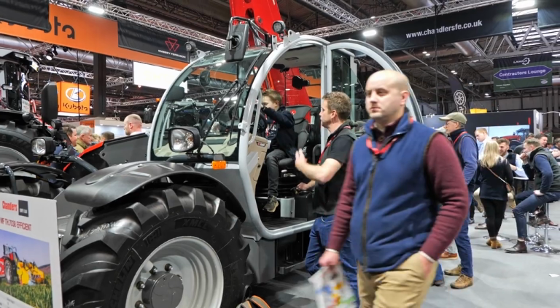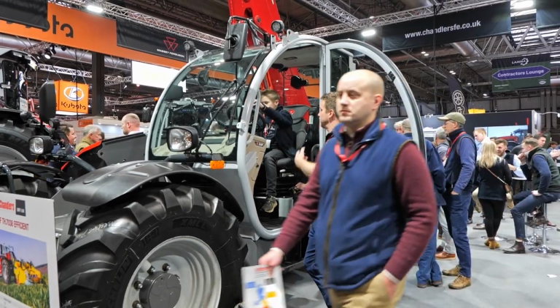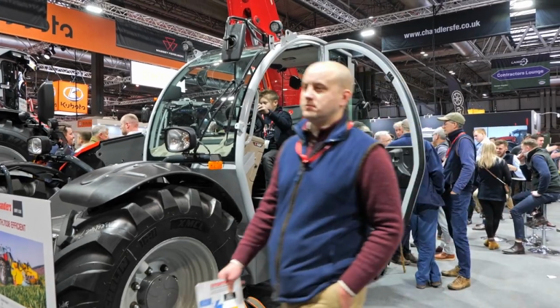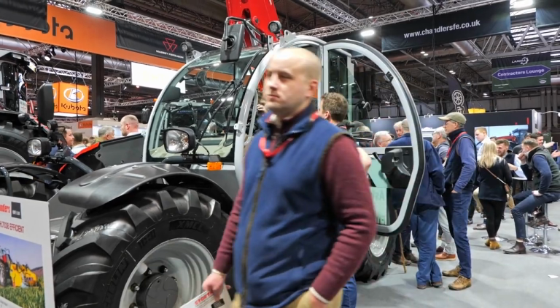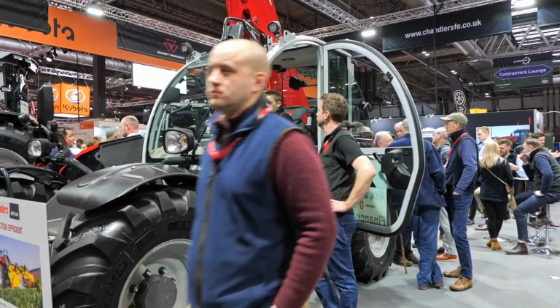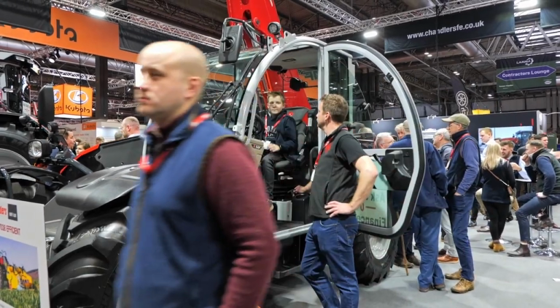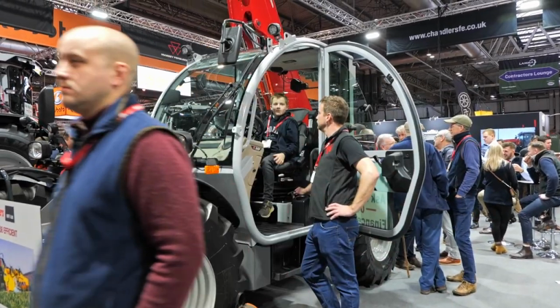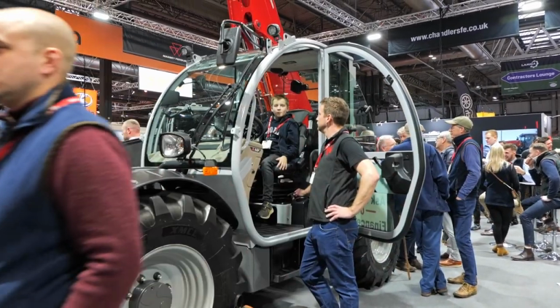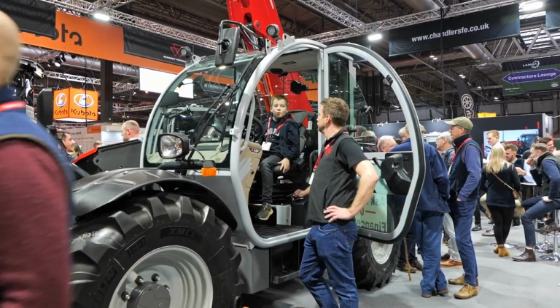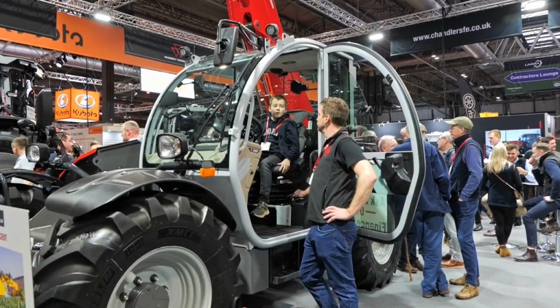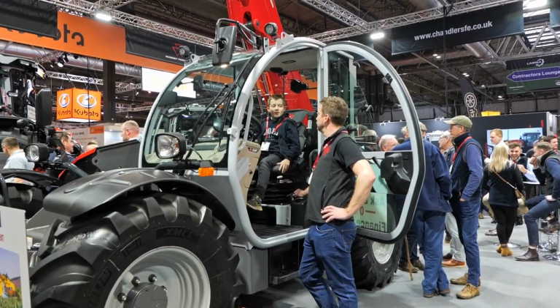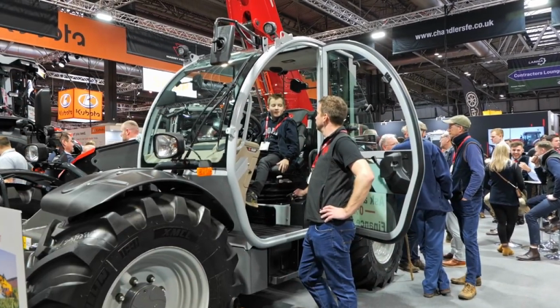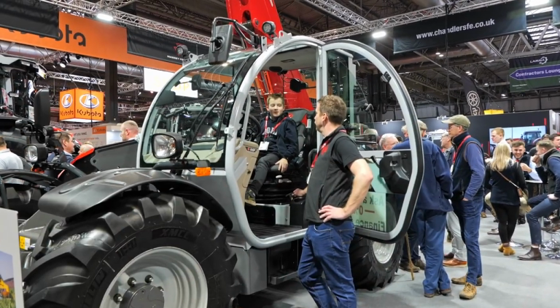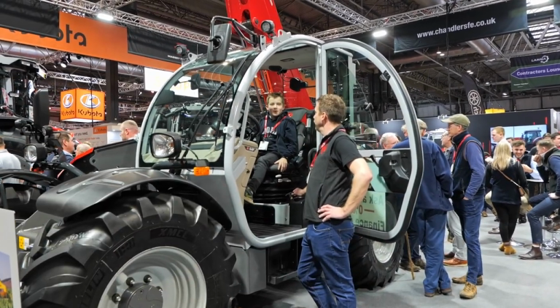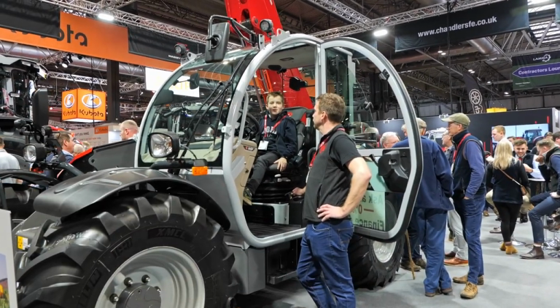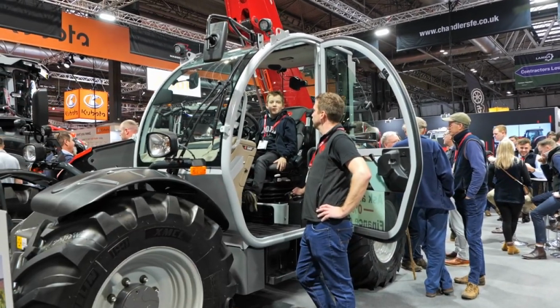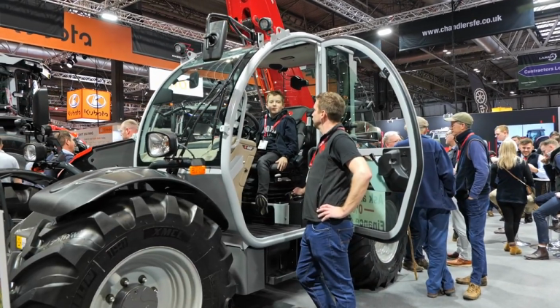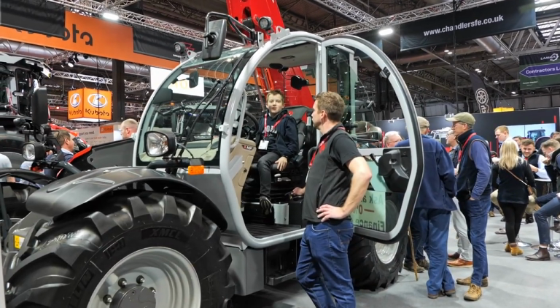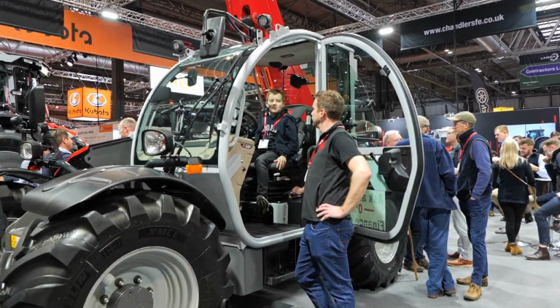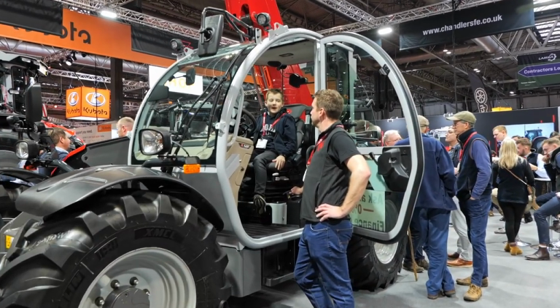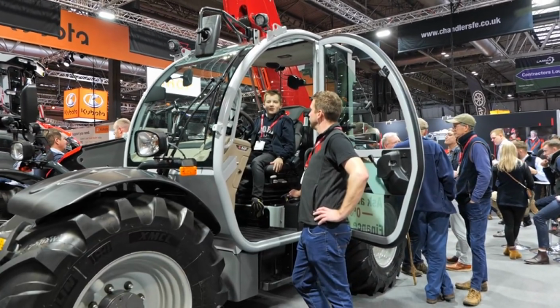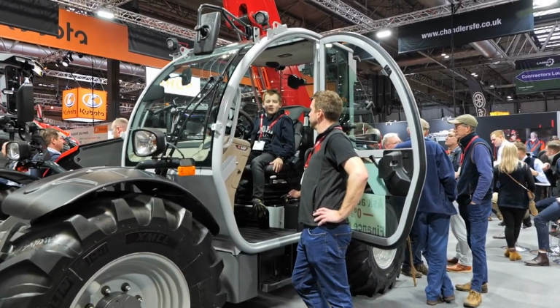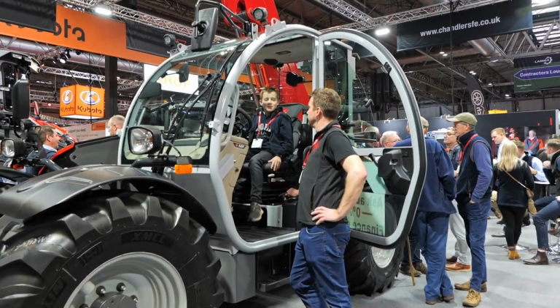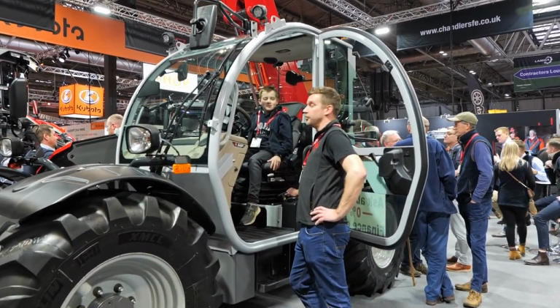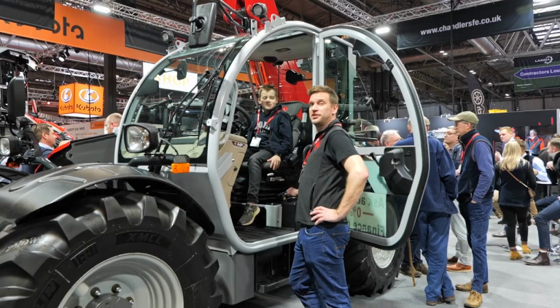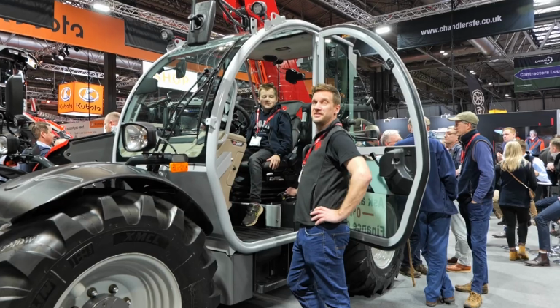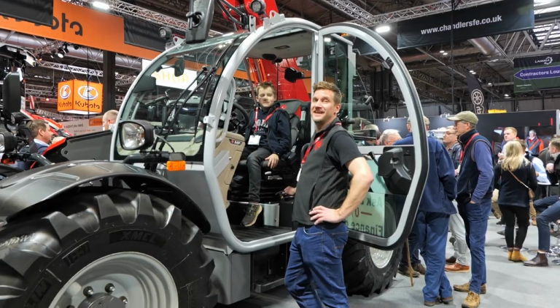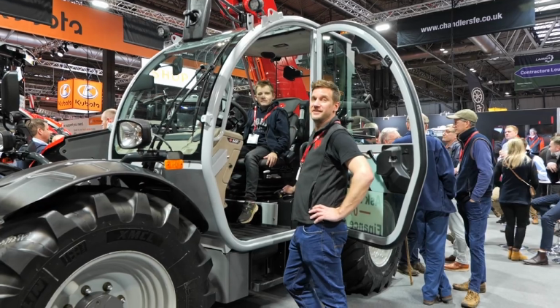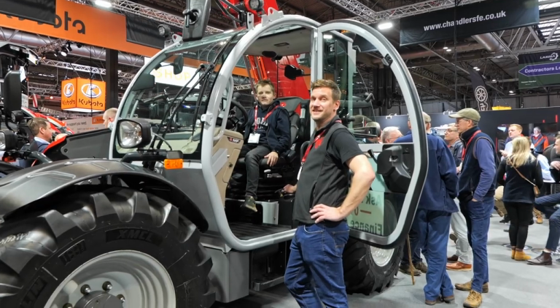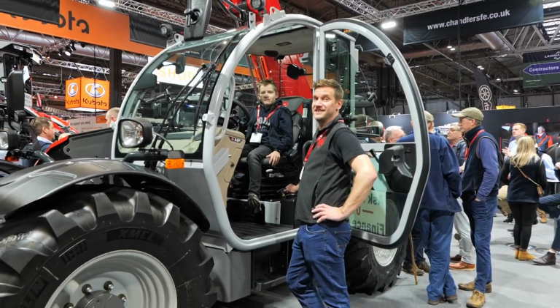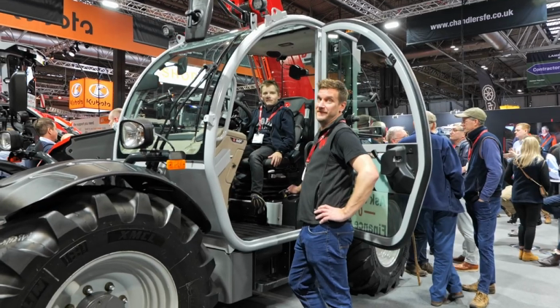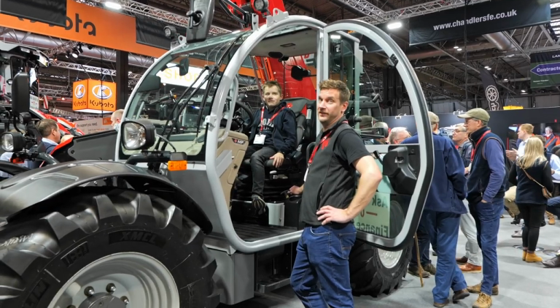Now turning to a massive Massey Ferguson telehandler. Max, what's the joystick like? Not as good as the Manitou - he says apparently the Manitou is better.